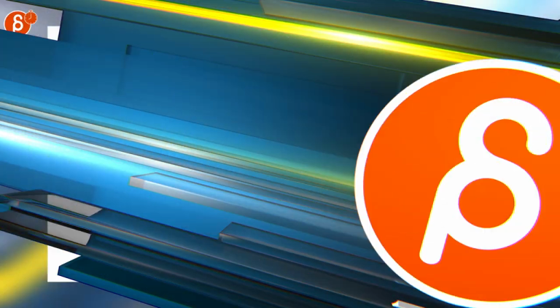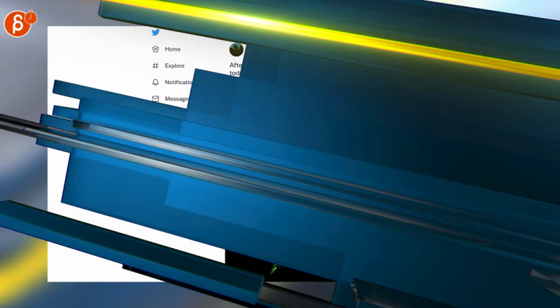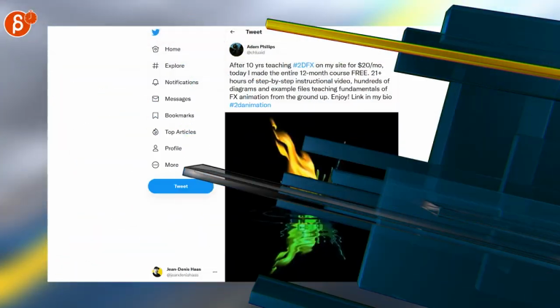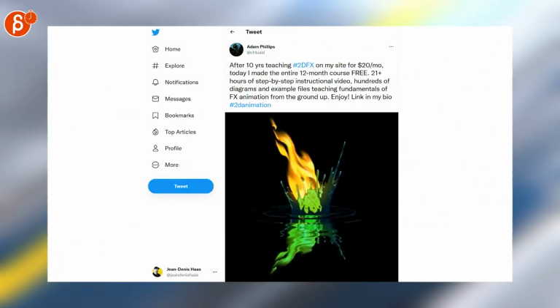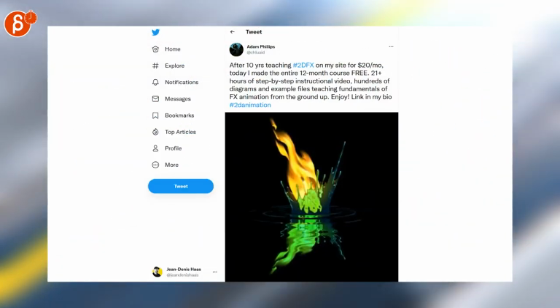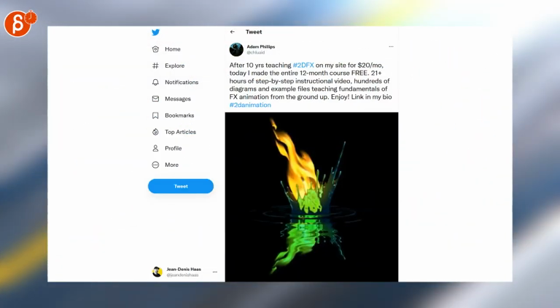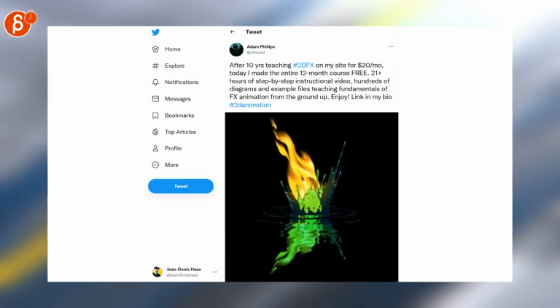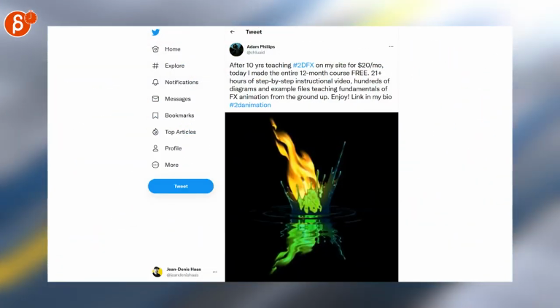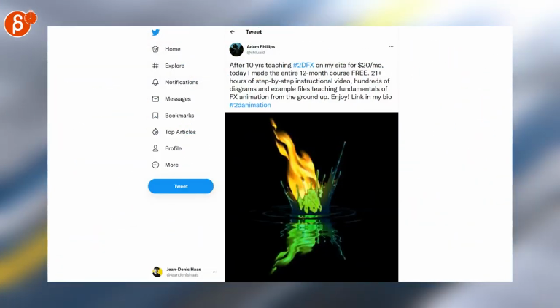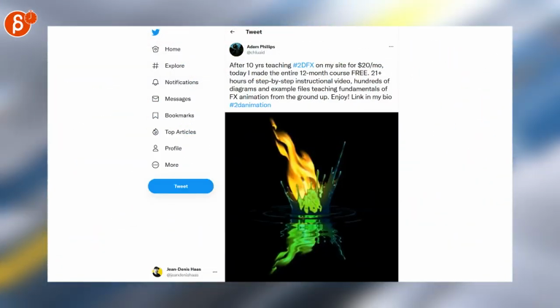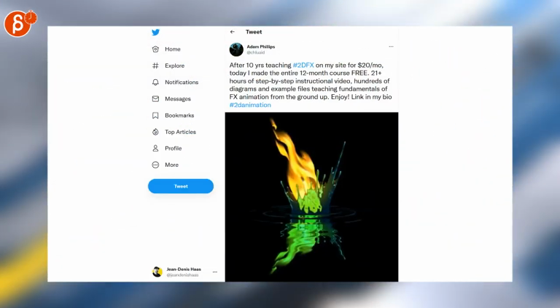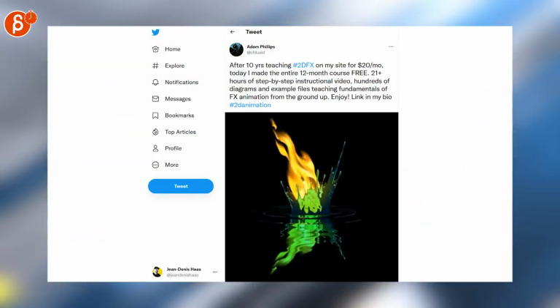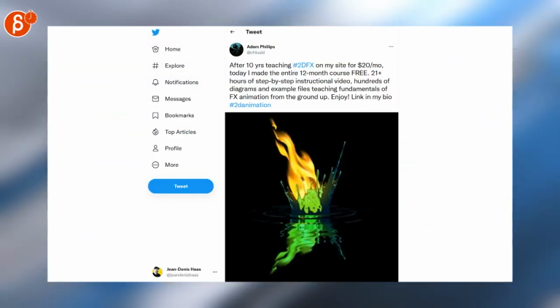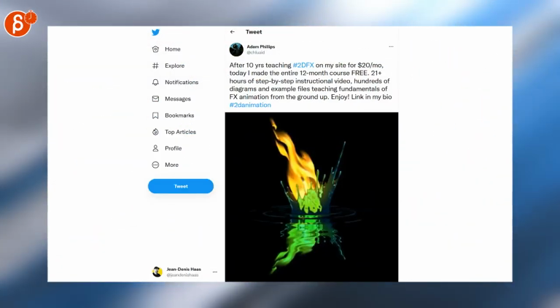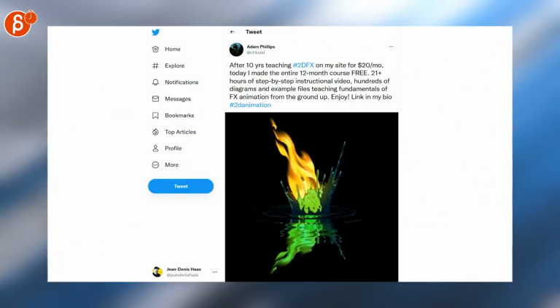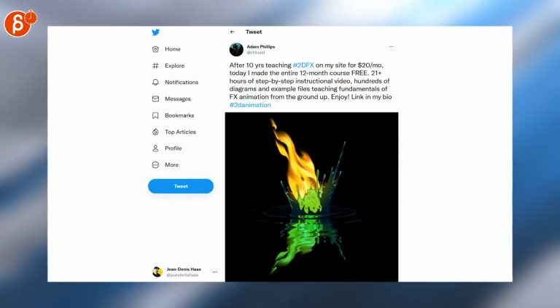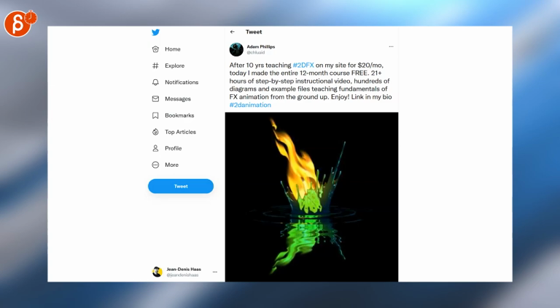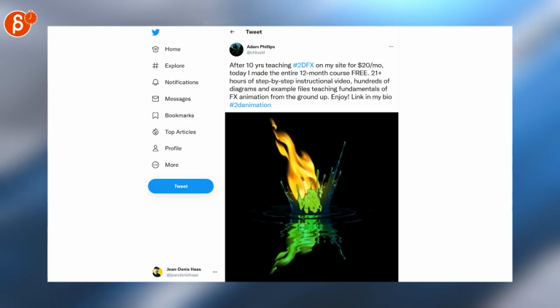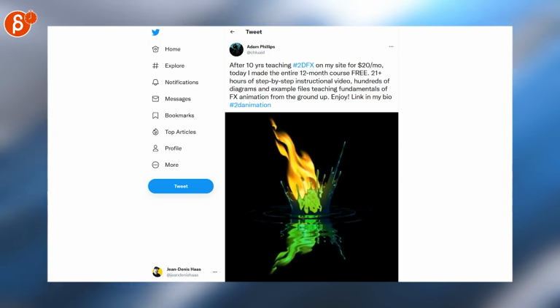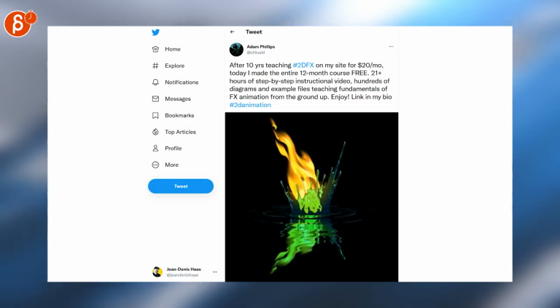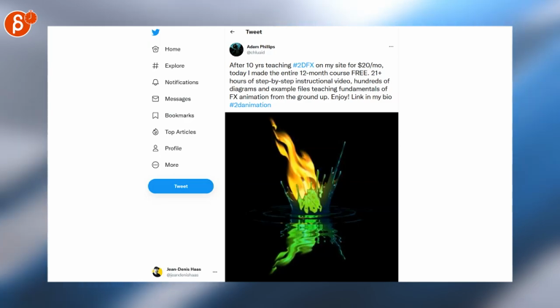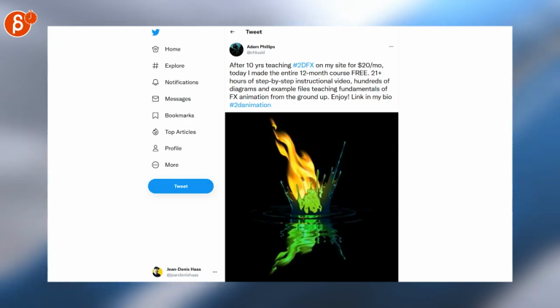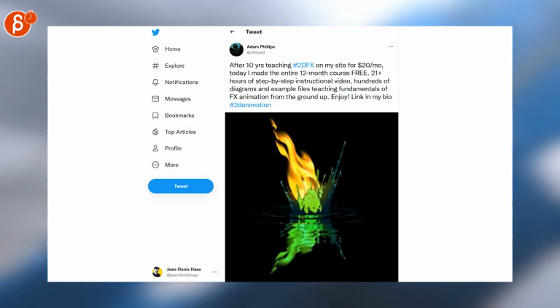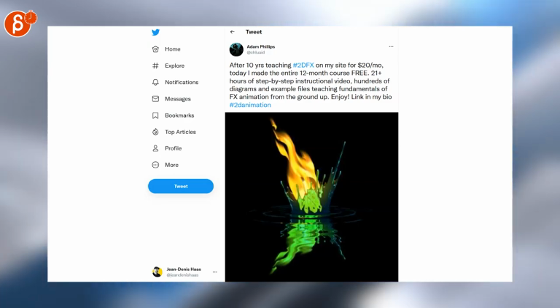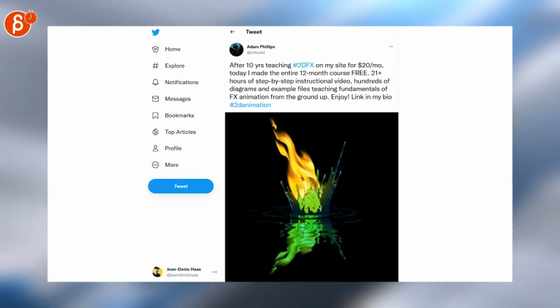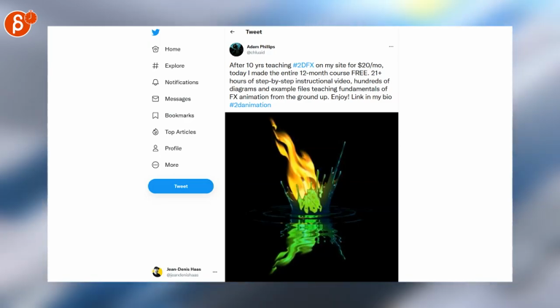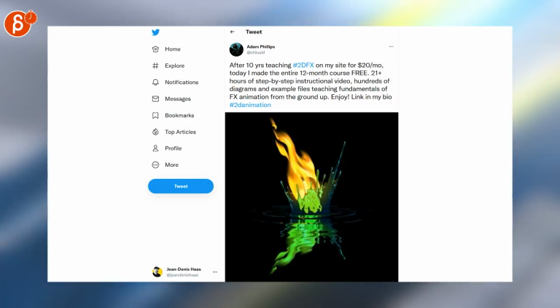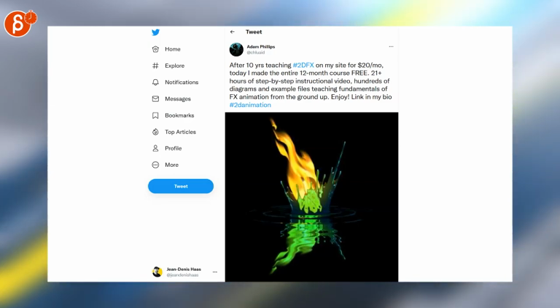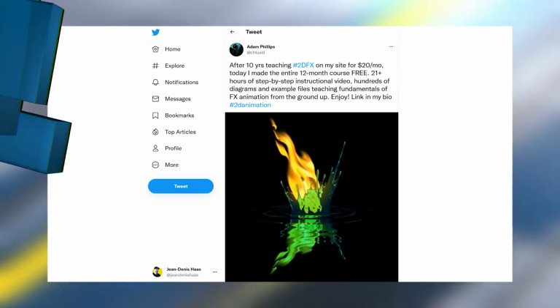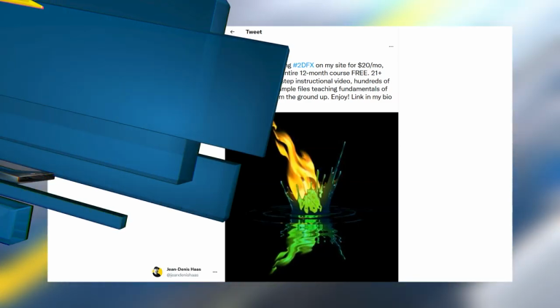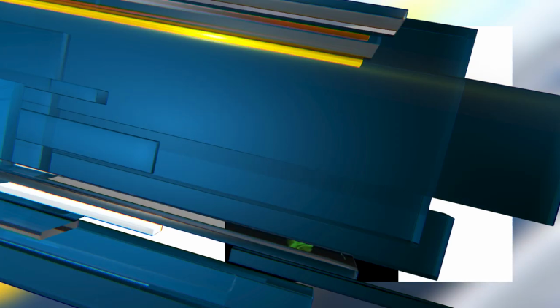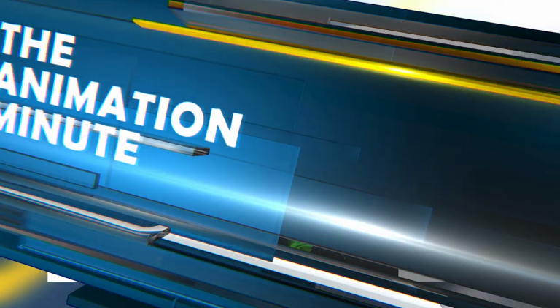If you are into 2D effects and courses, here's a 12-month course that's now free. Go and check it out.